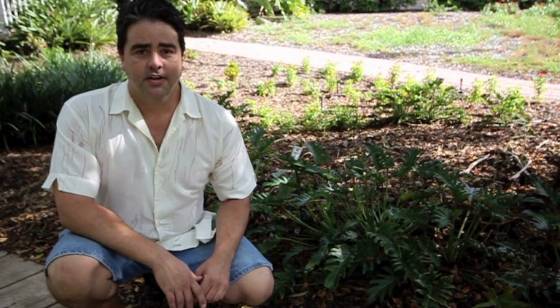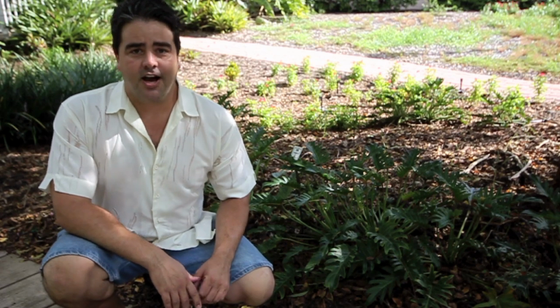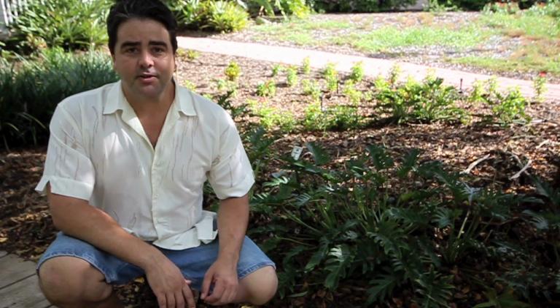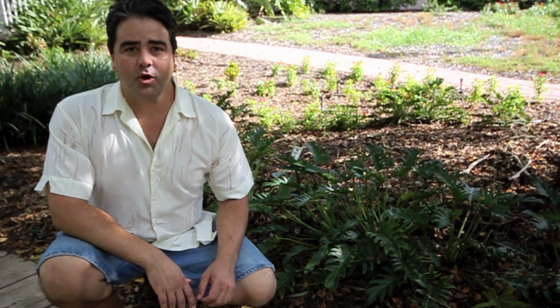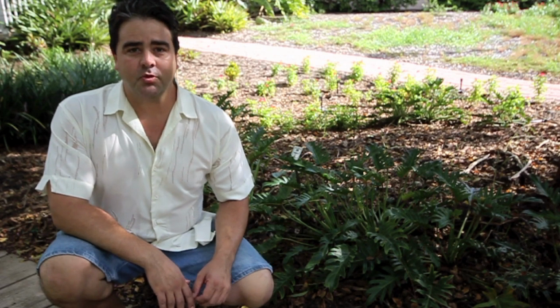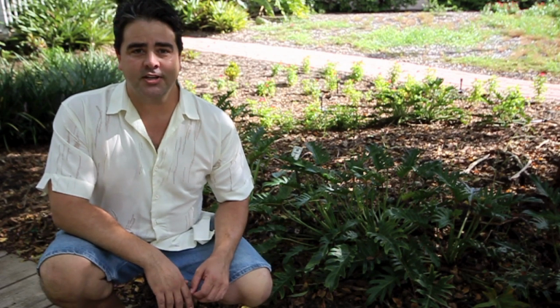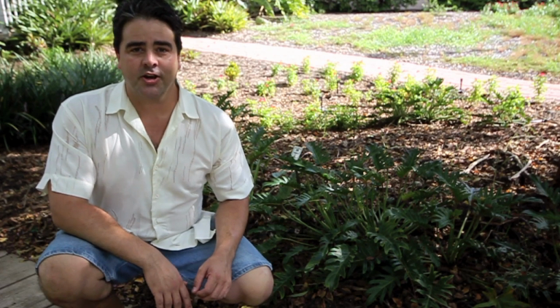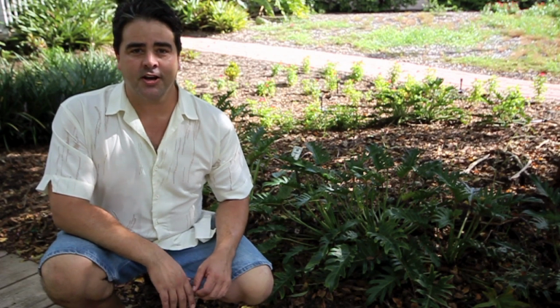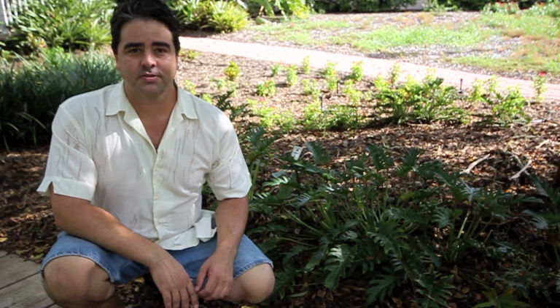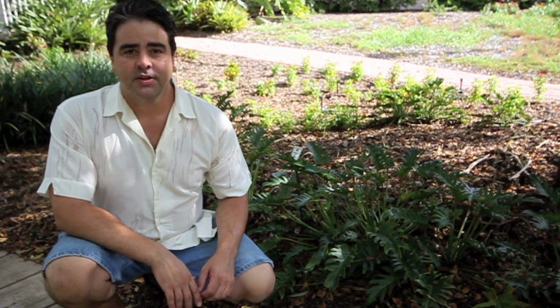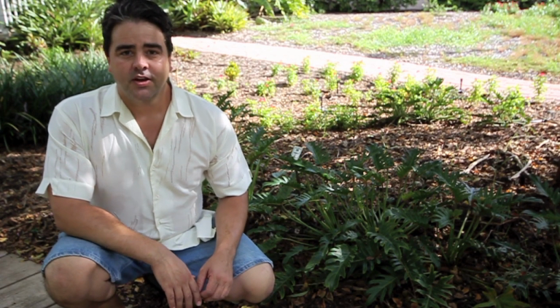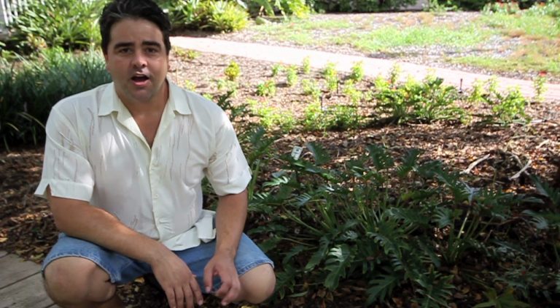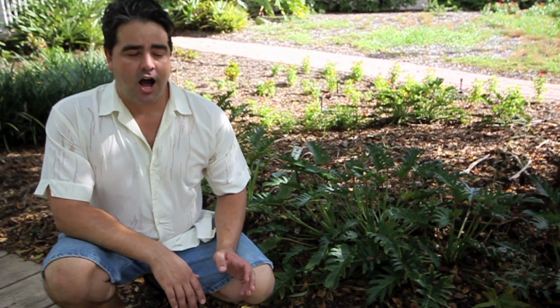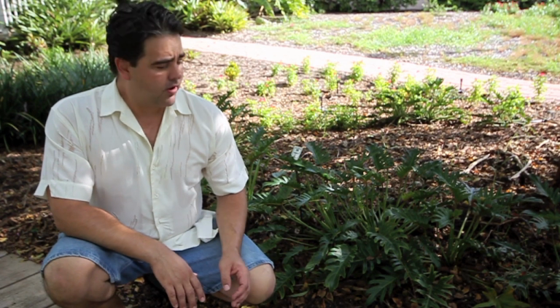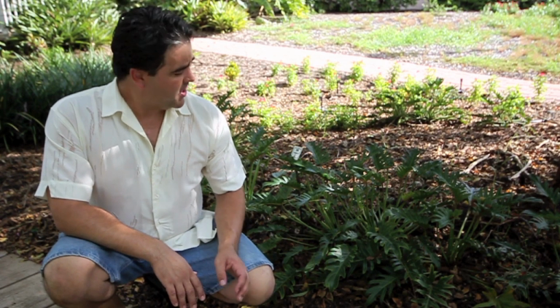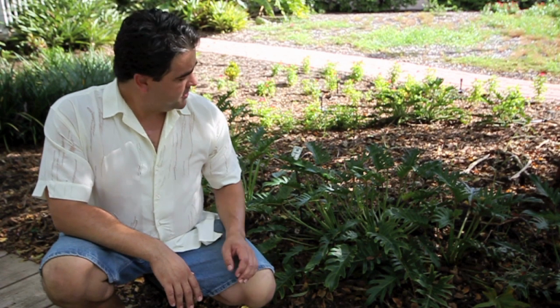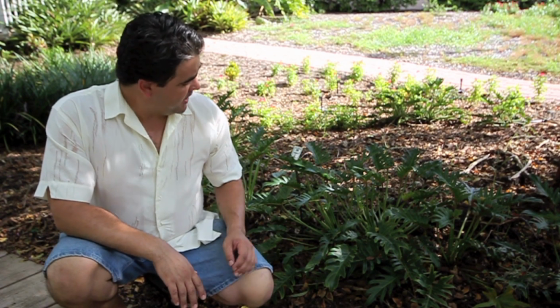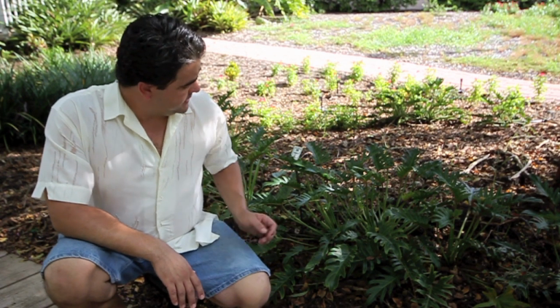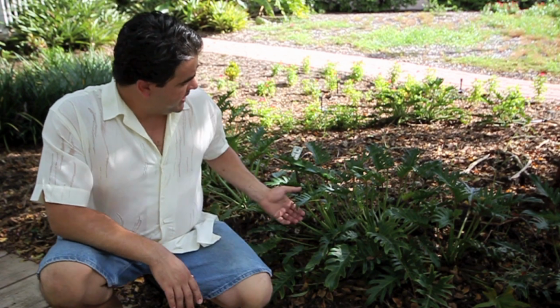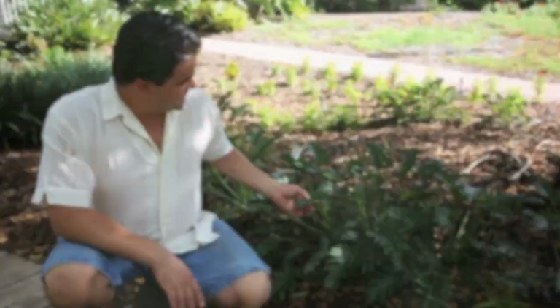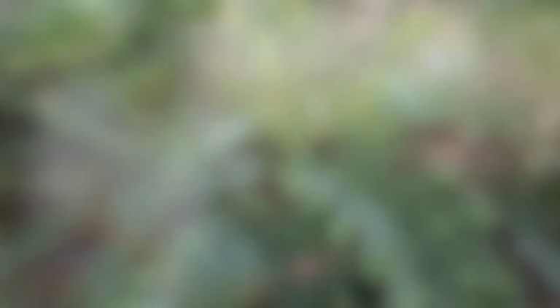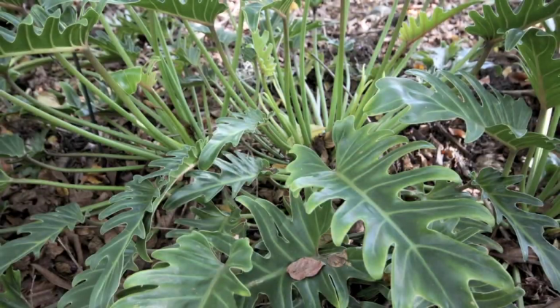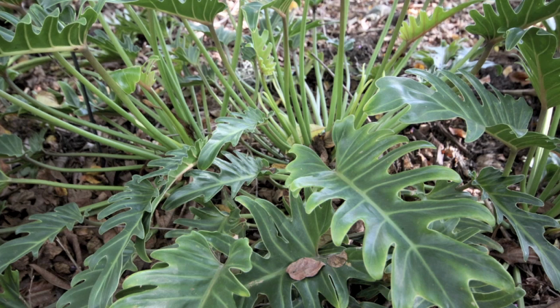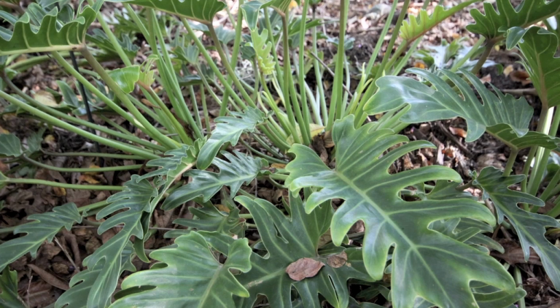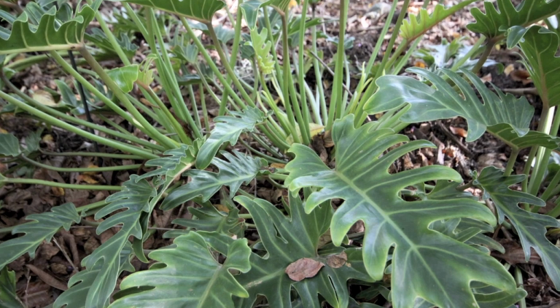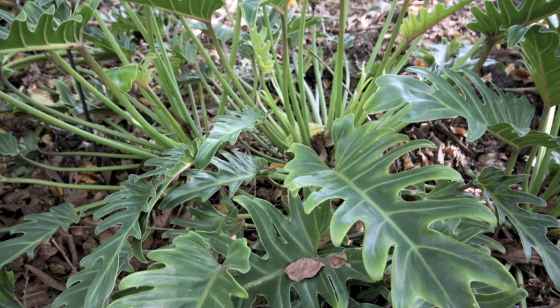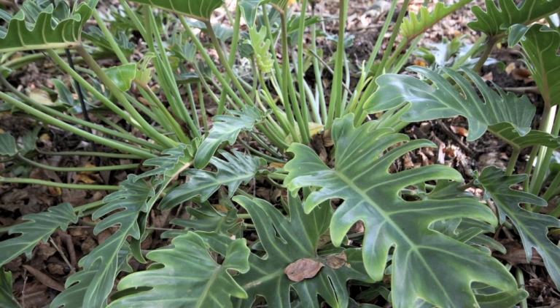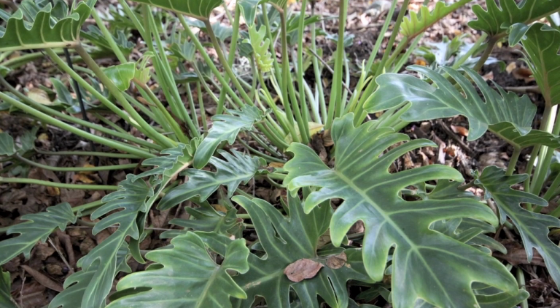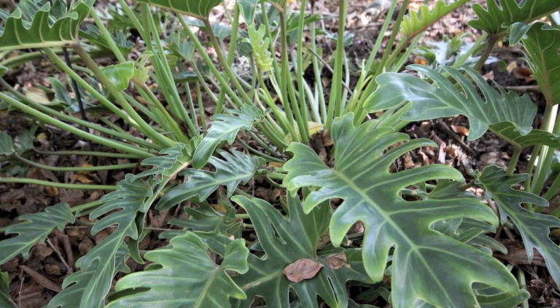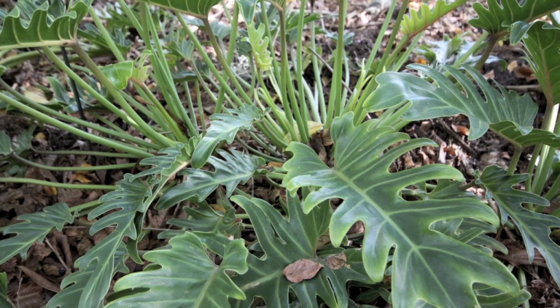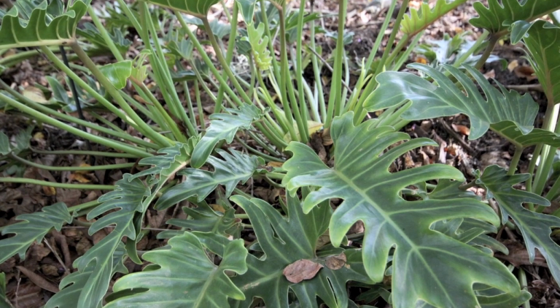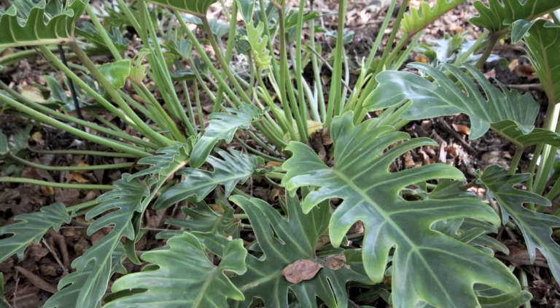Hi, welcome to Randy's Greenhouse. I wanted to talk to you about this plant. It's an interesting little plant. It's called Philodendron Xanadu.